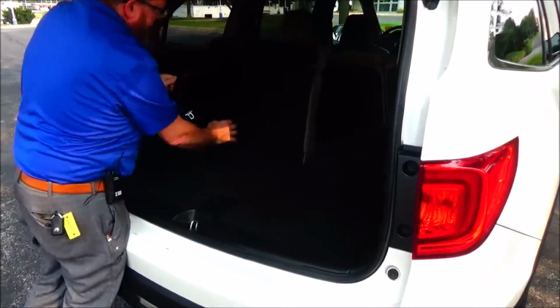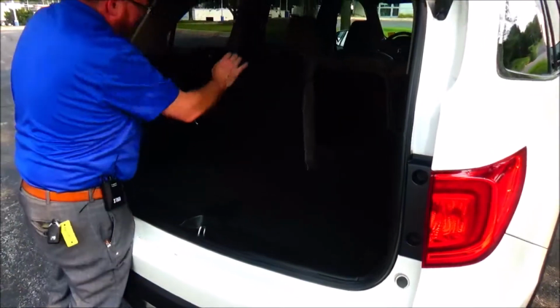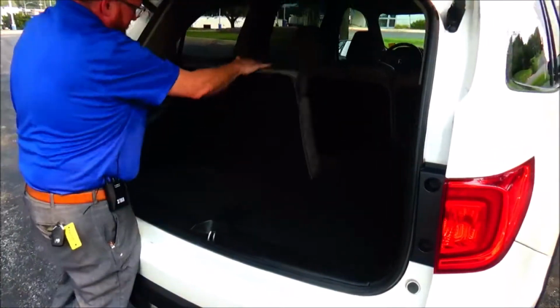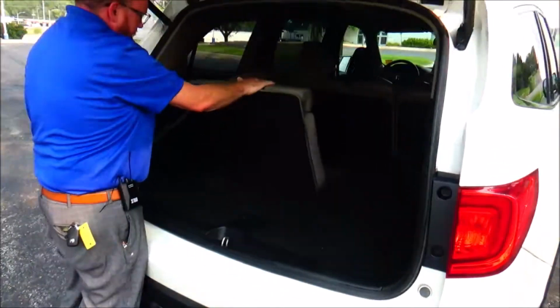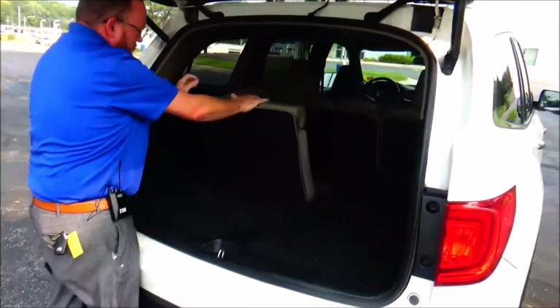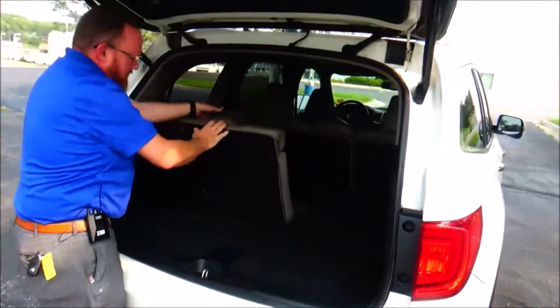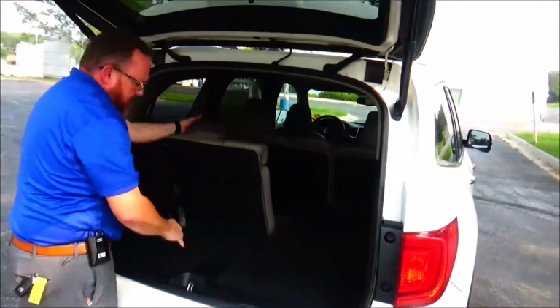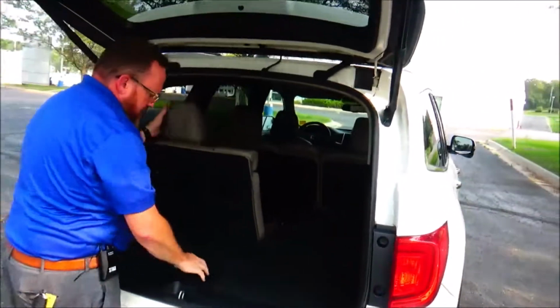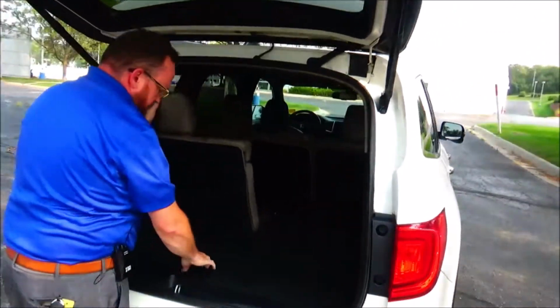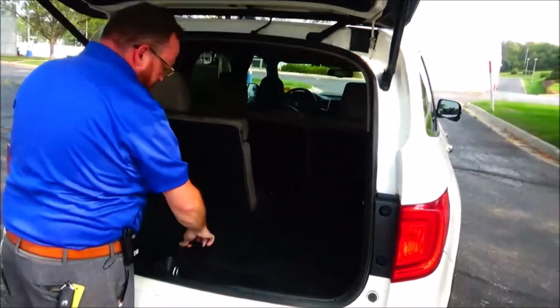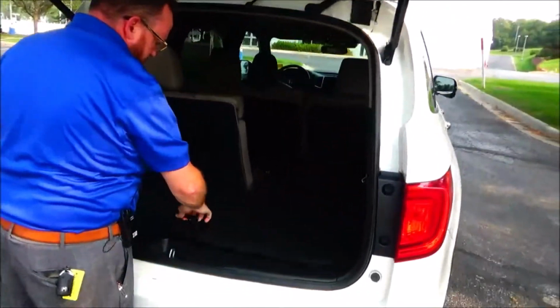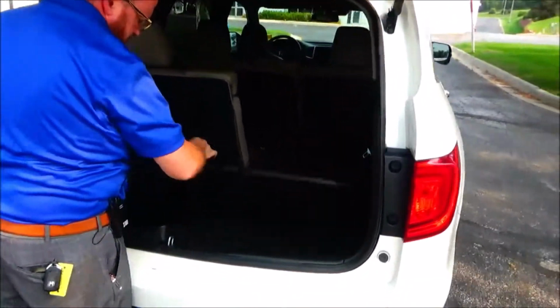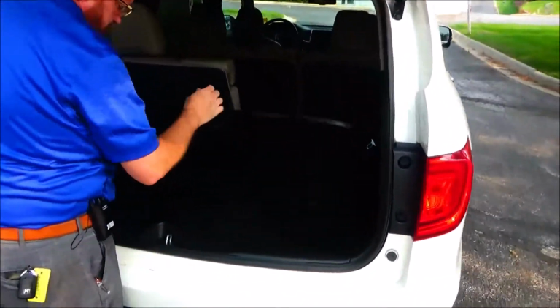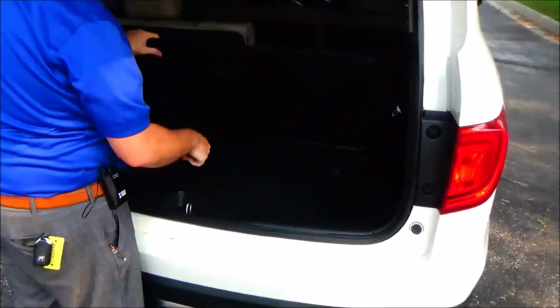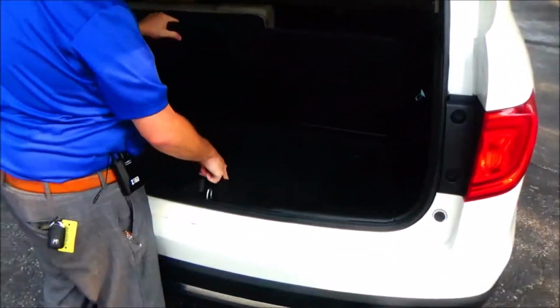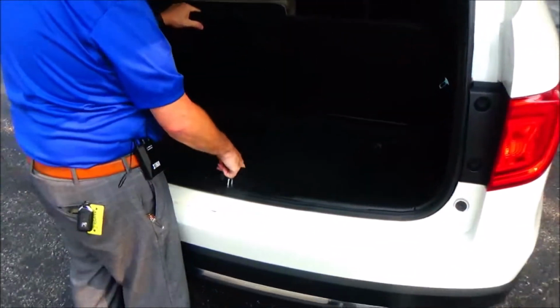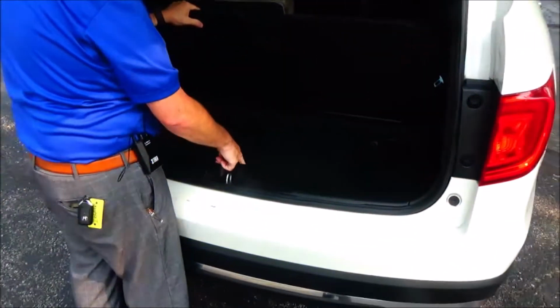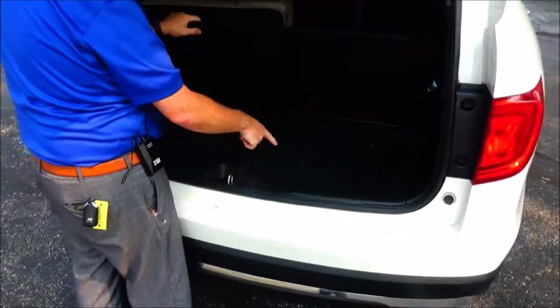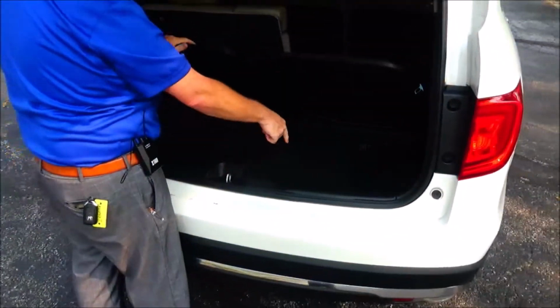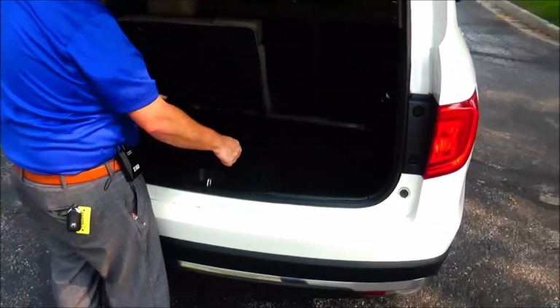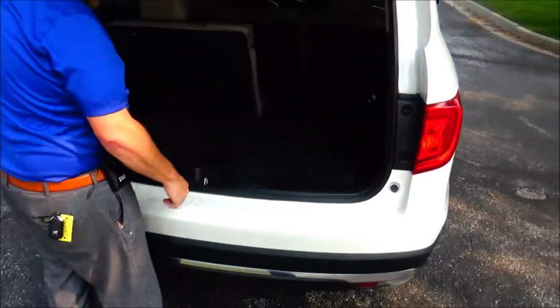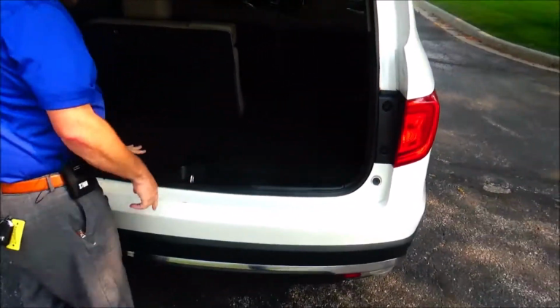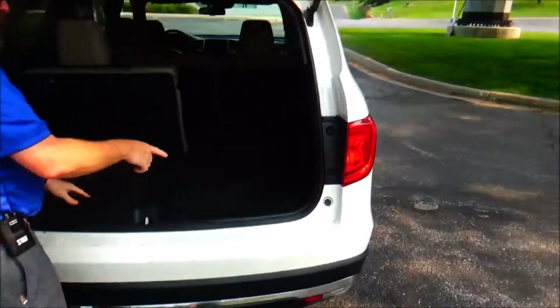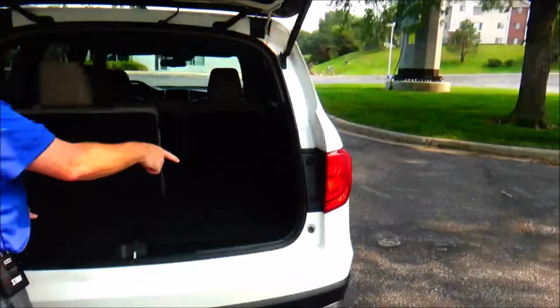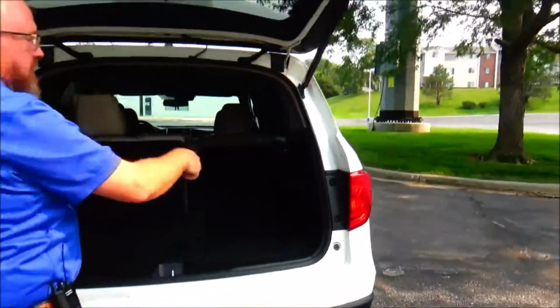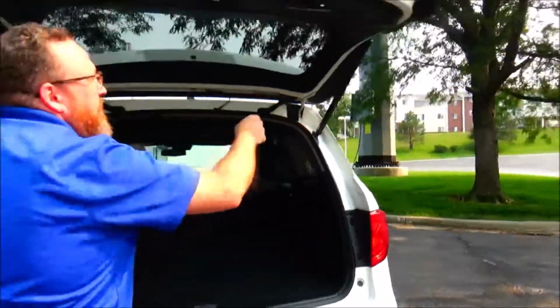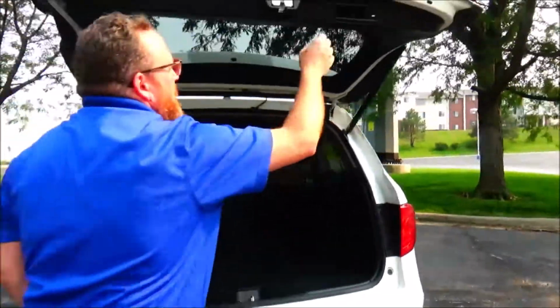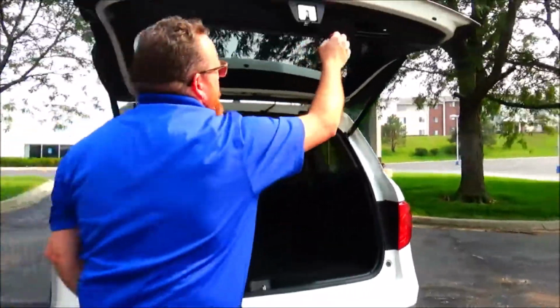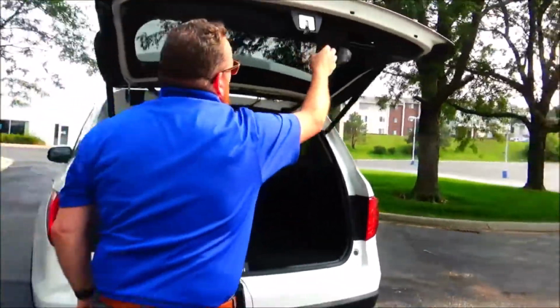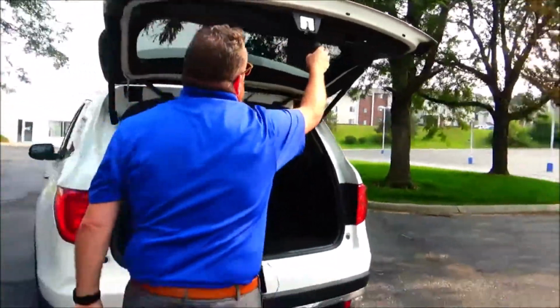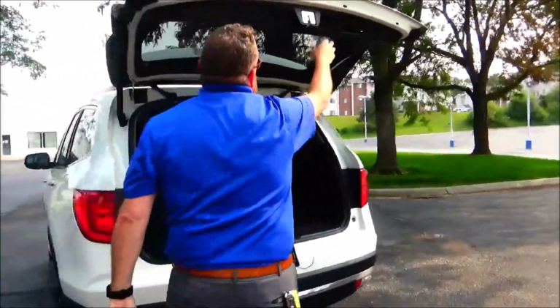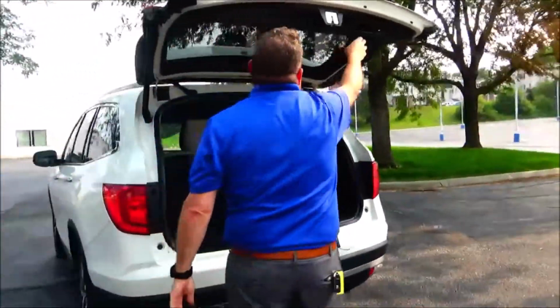Seats lay down flat, headrest, all the mats are here, crank-down spare tire, subwoofer, and storage on the side.